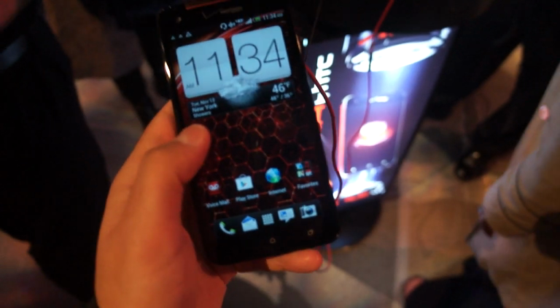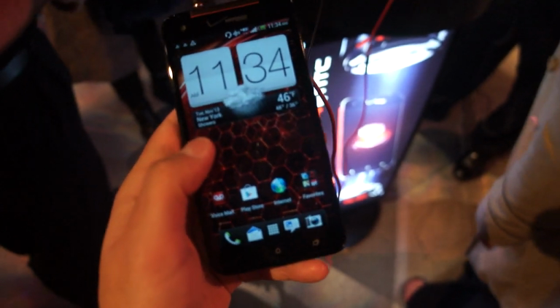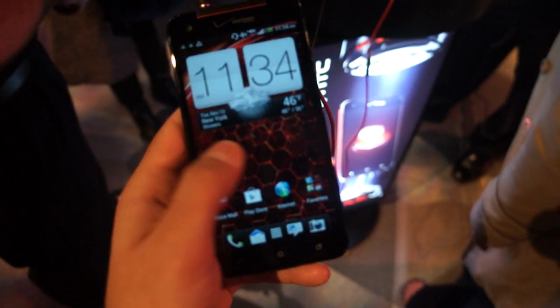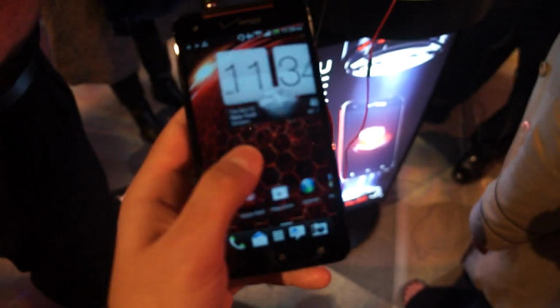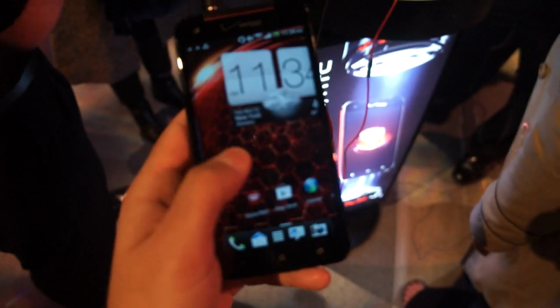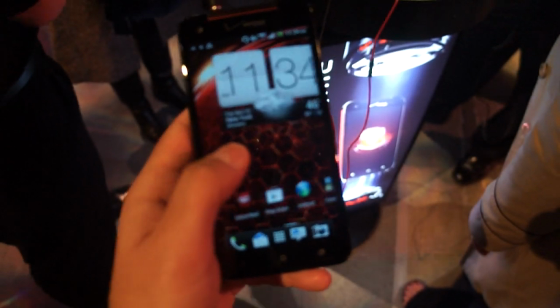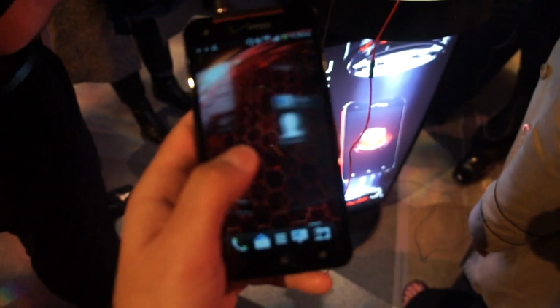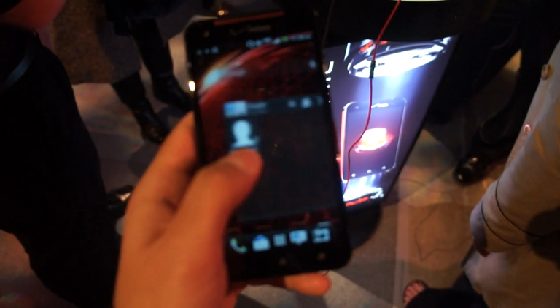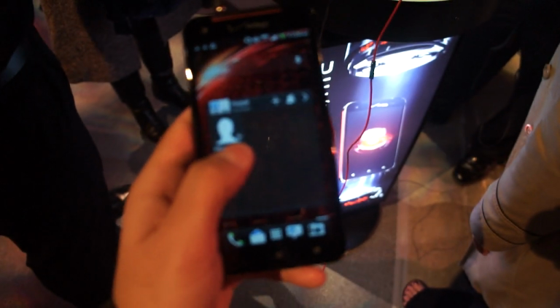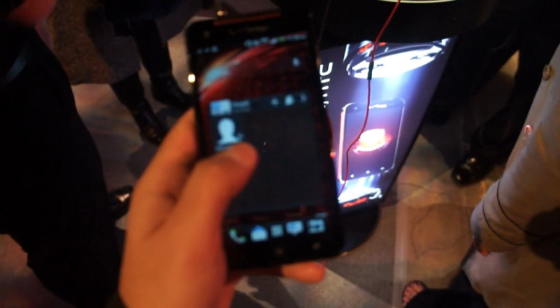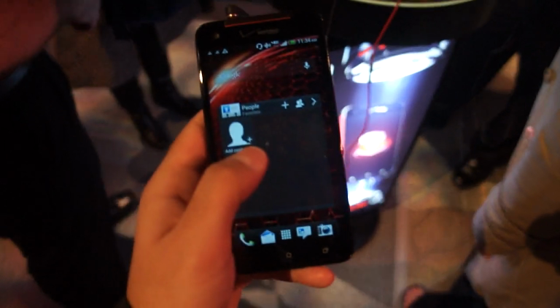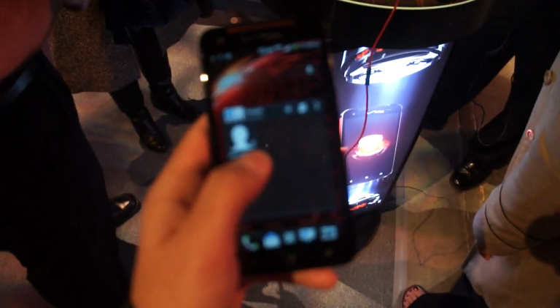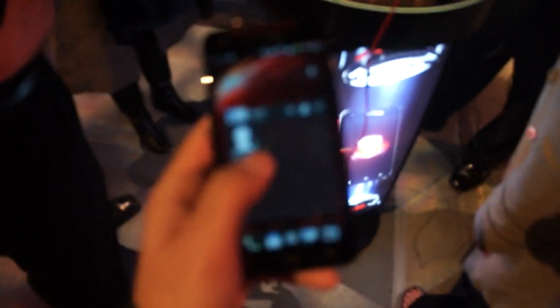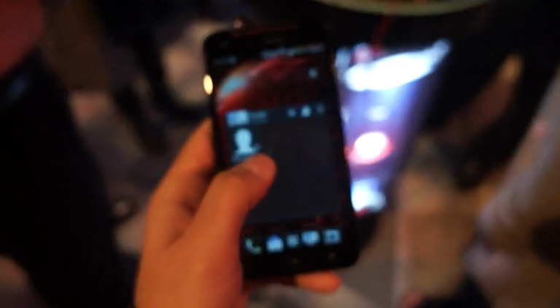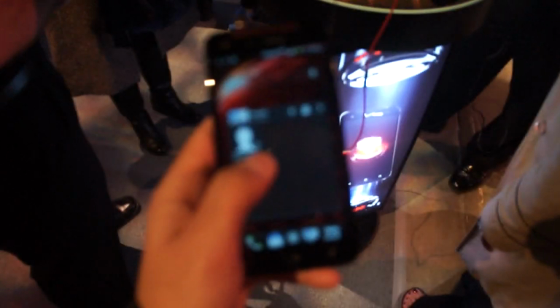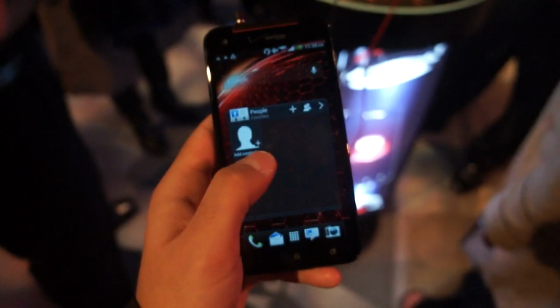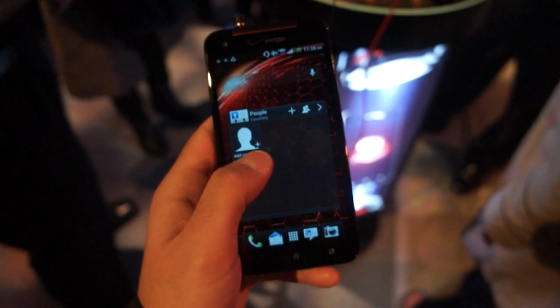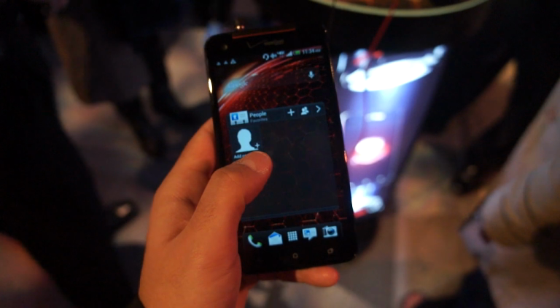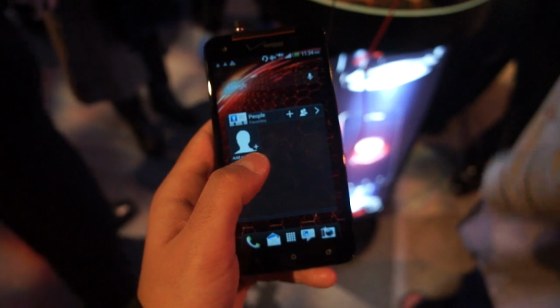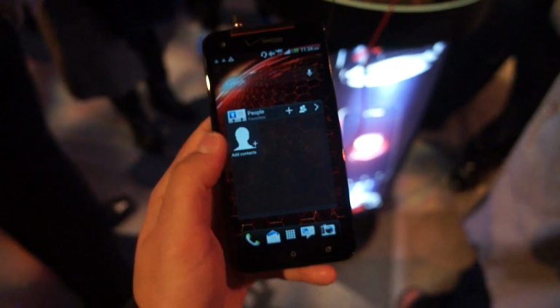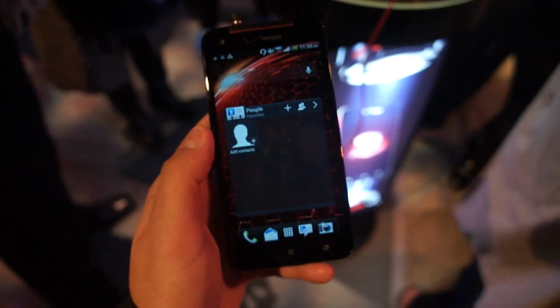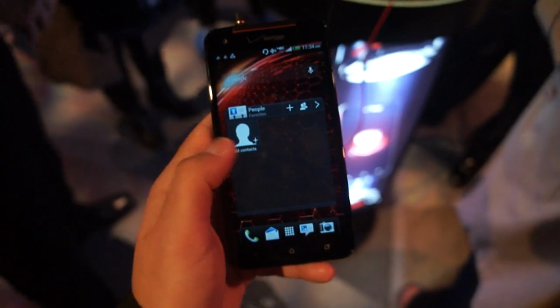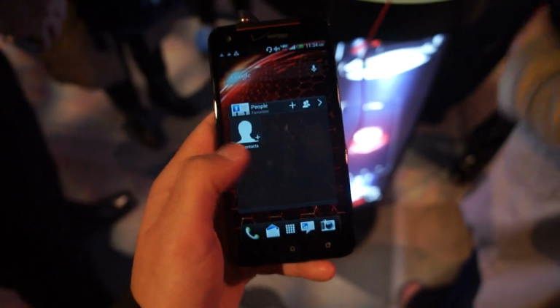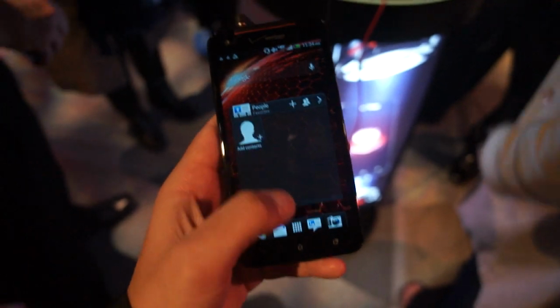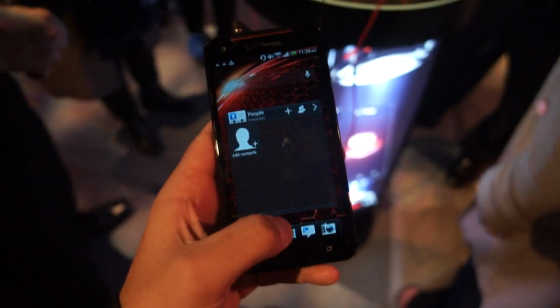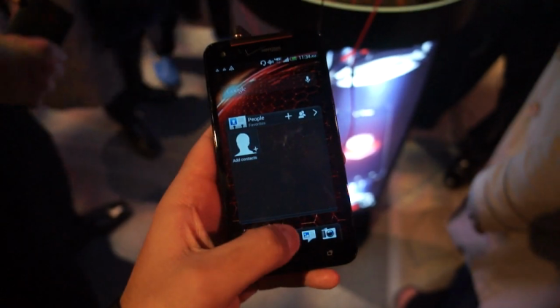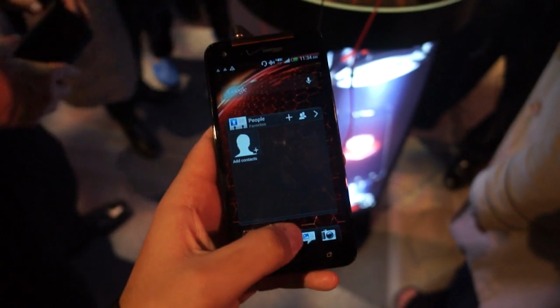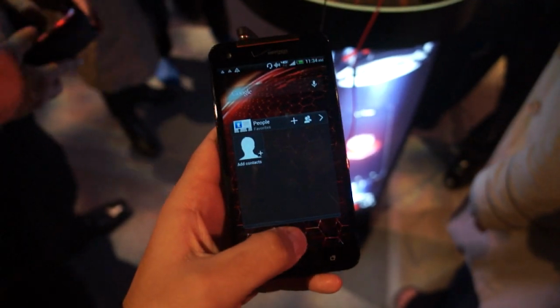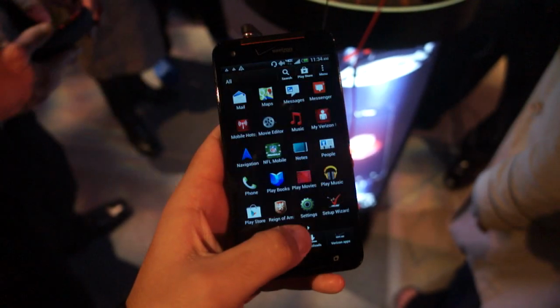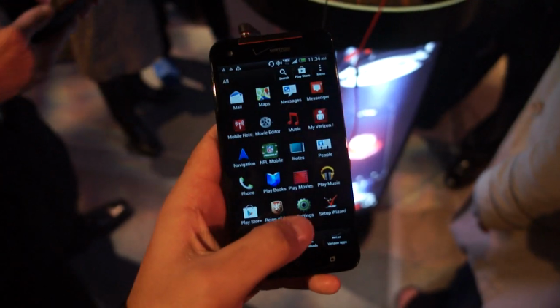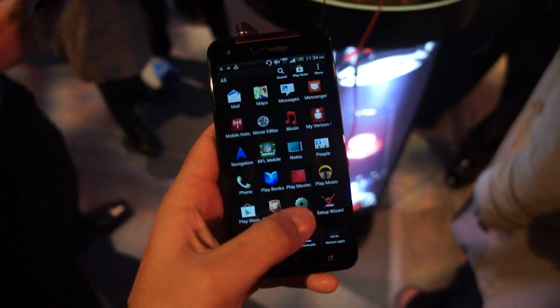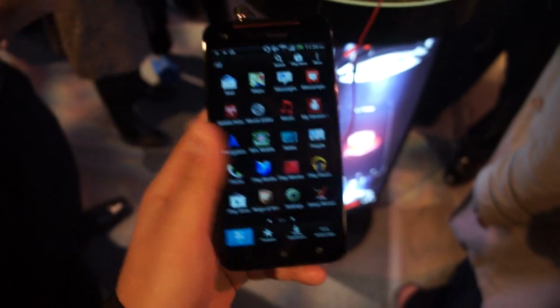I have it down to the lowest possible brightness right now, and it's still plenty bright, plenty gorgeous, and huge.